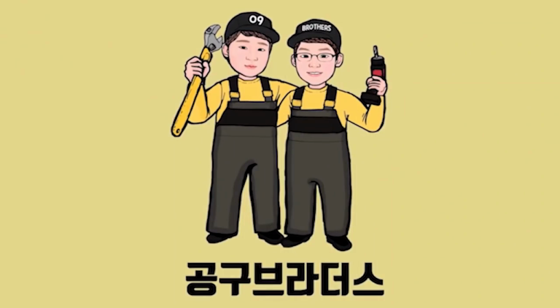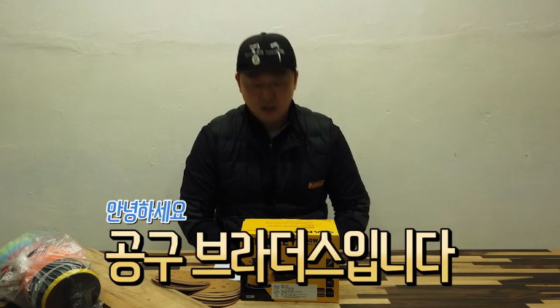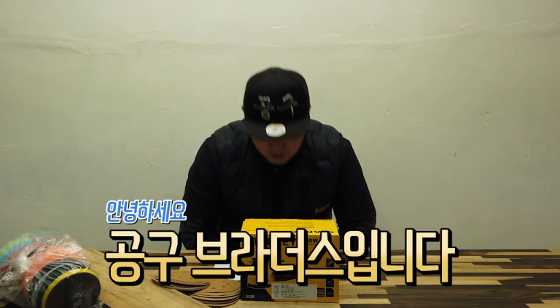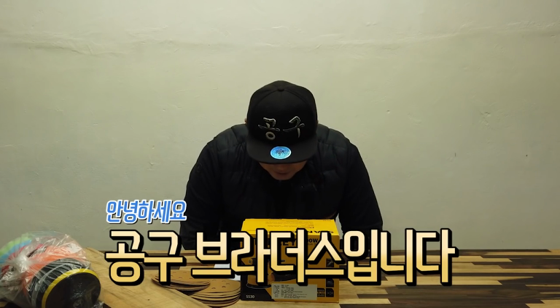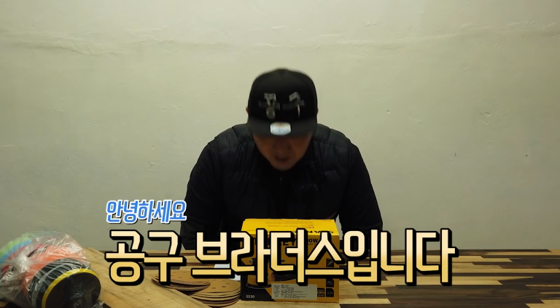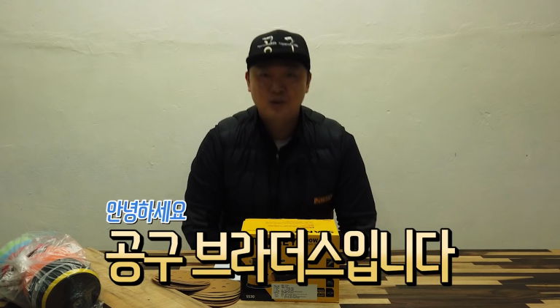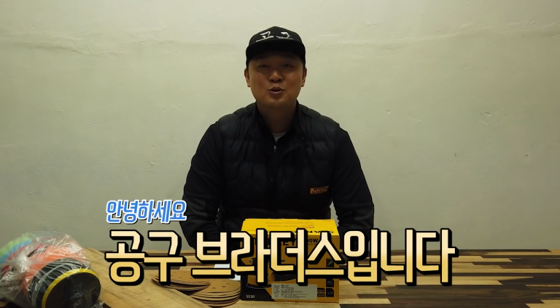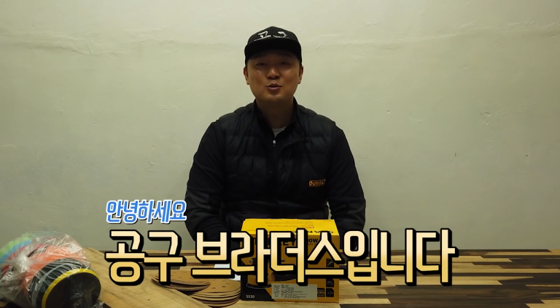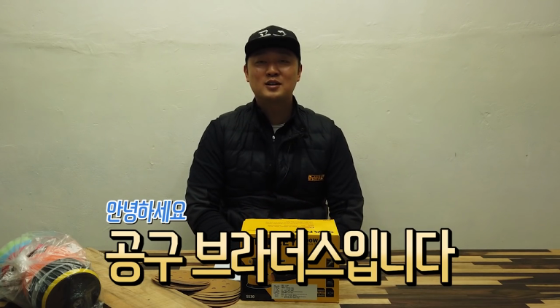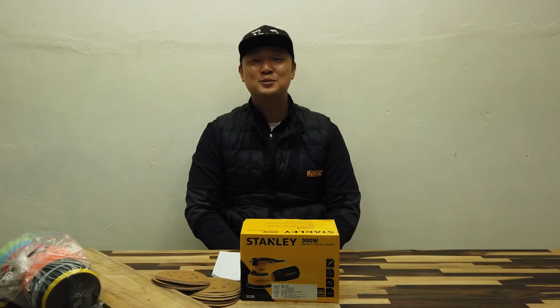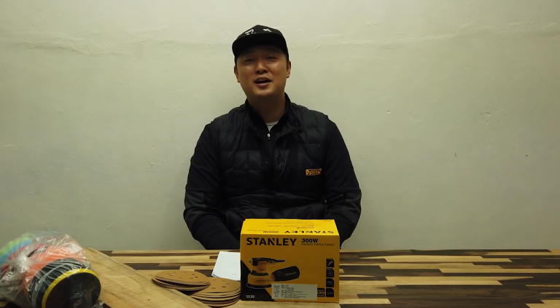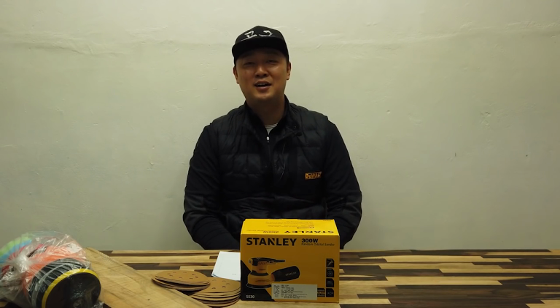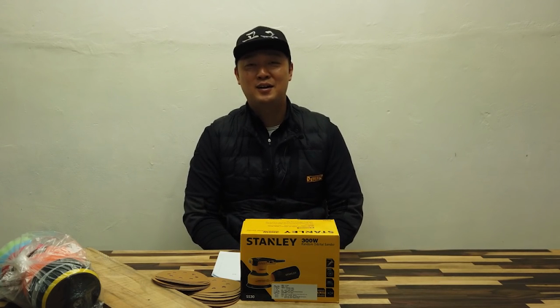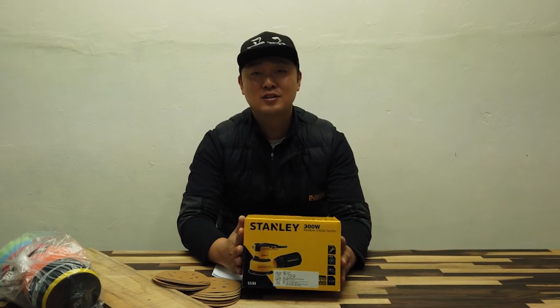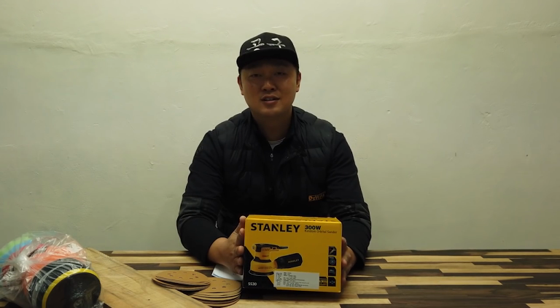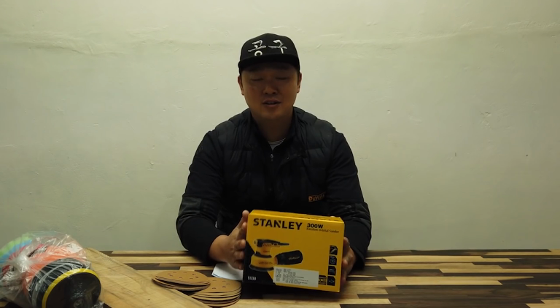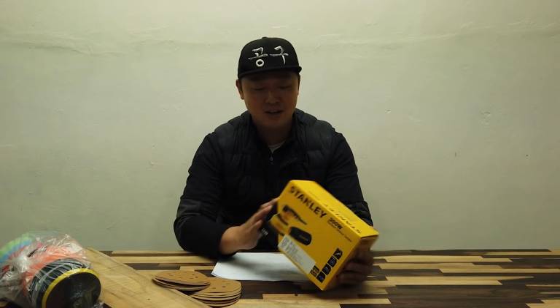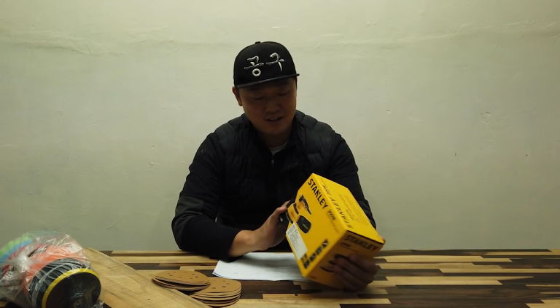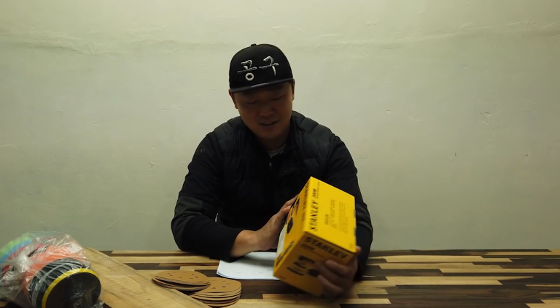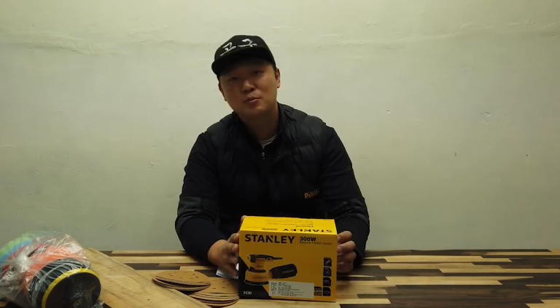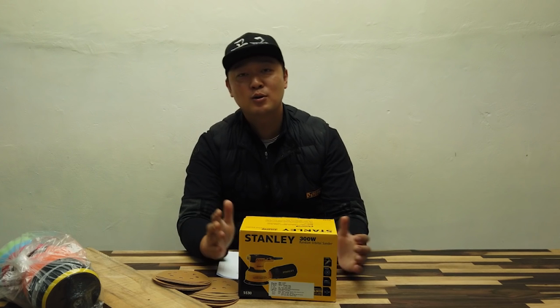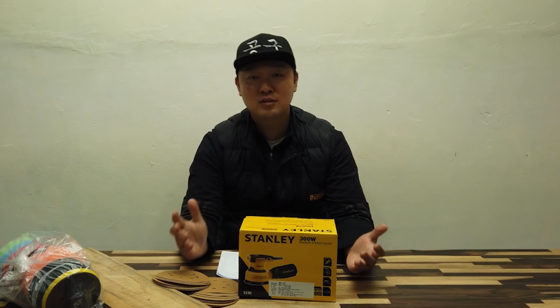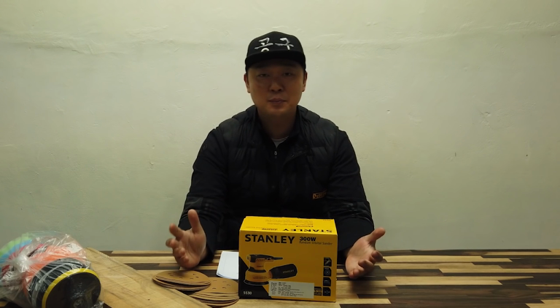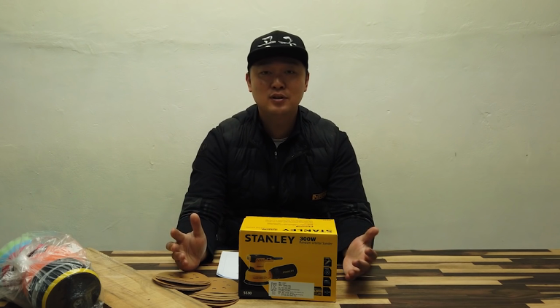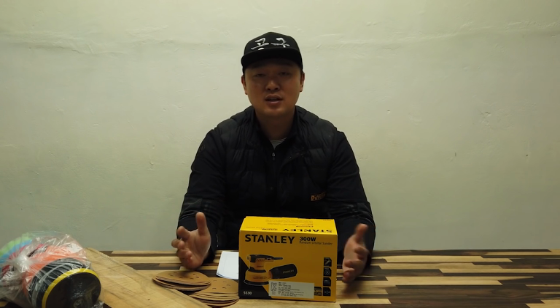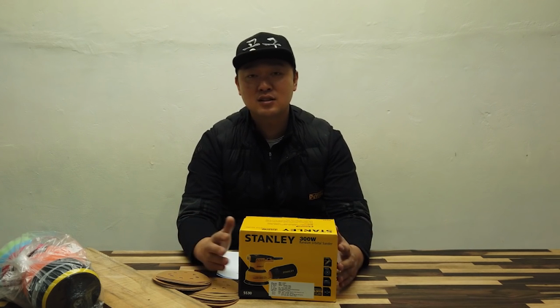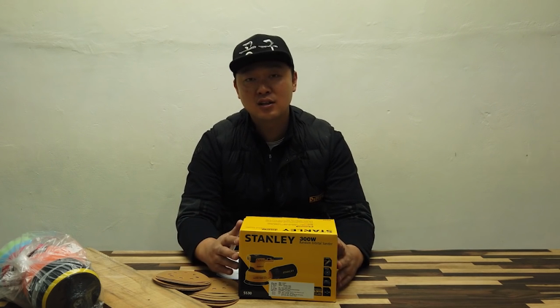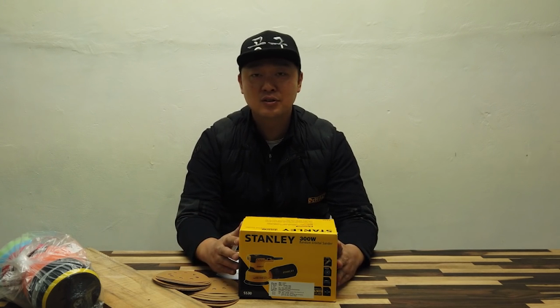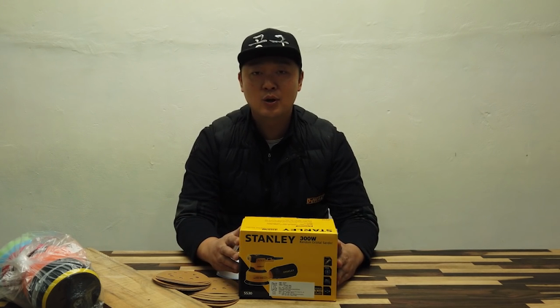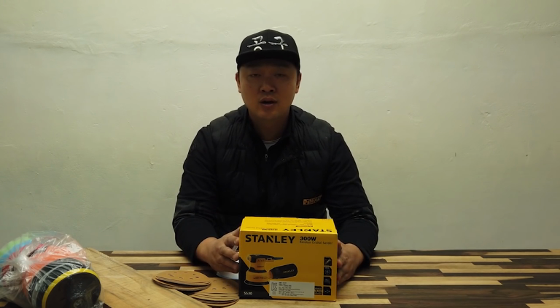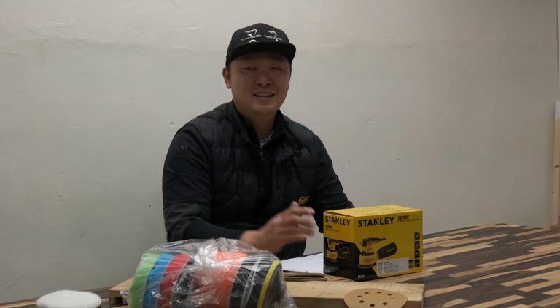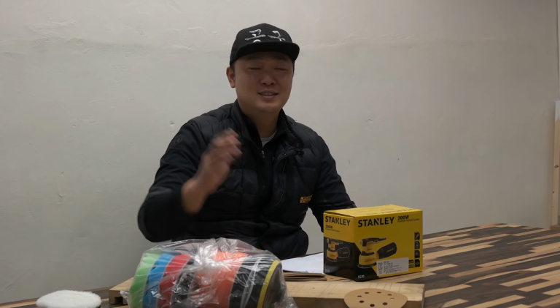Hello everyone. I've been doing this for a long time. Today I would like to take a look at a good choice — I filmed a video and I hope you enjoyed it.